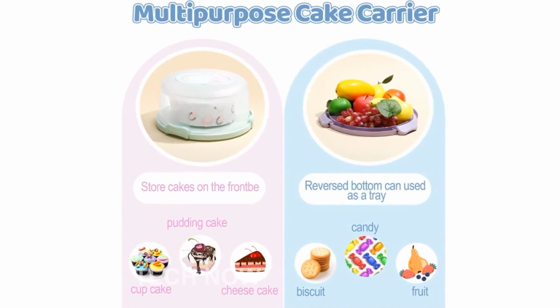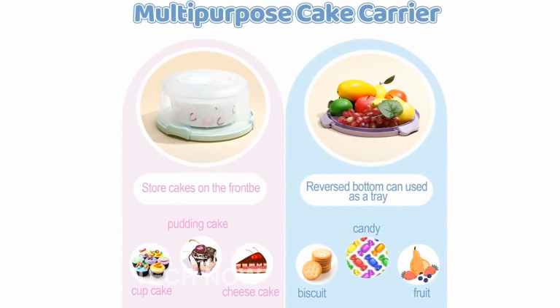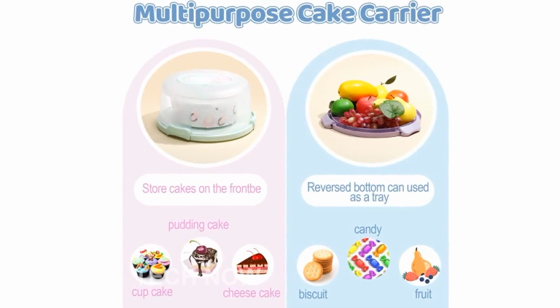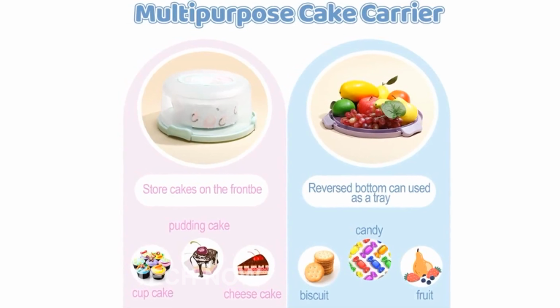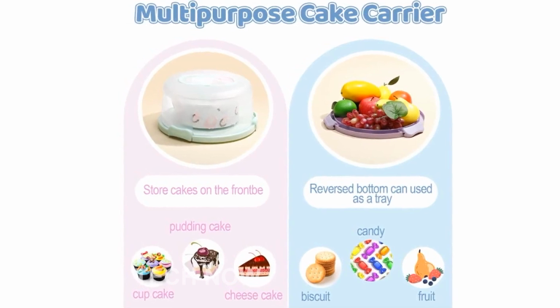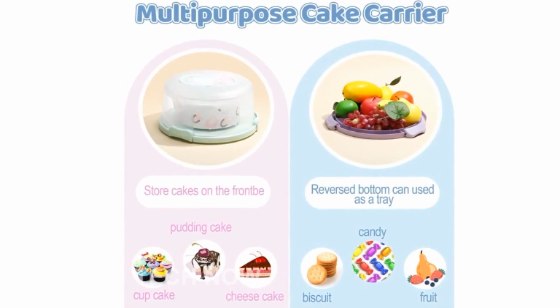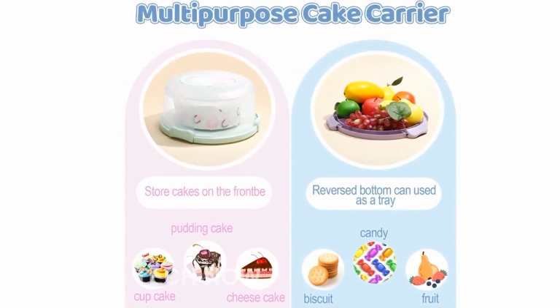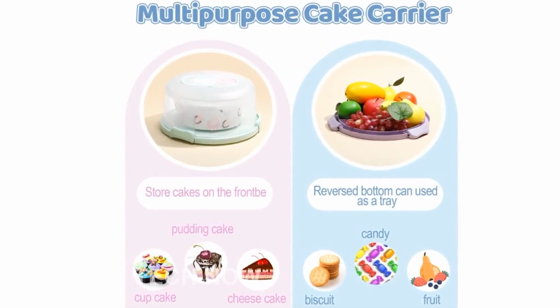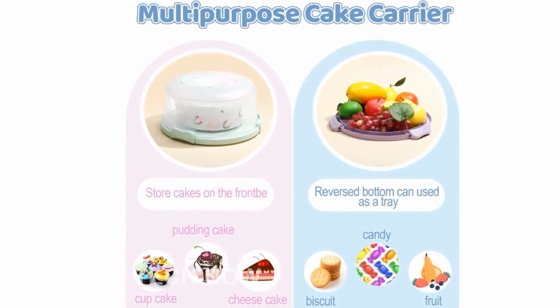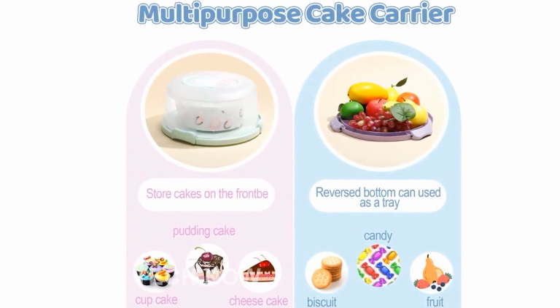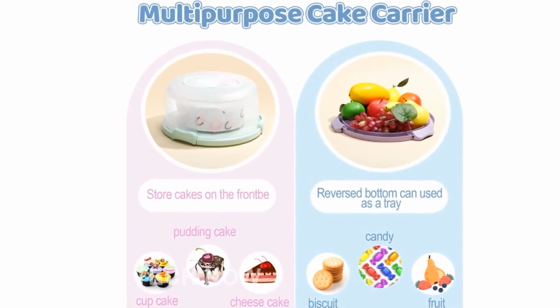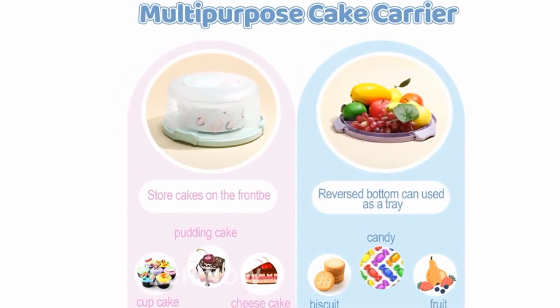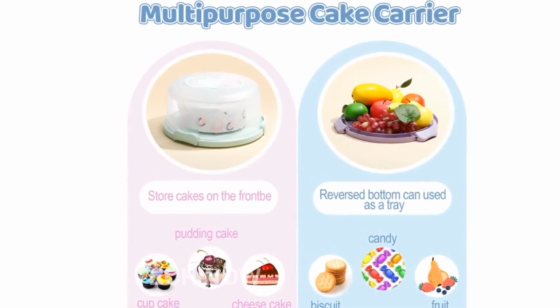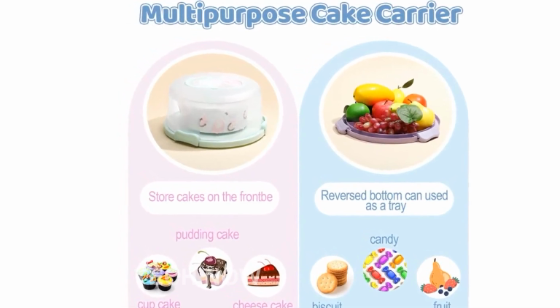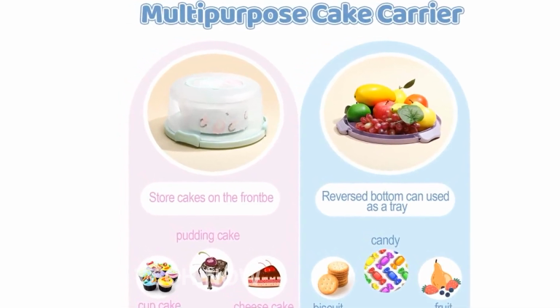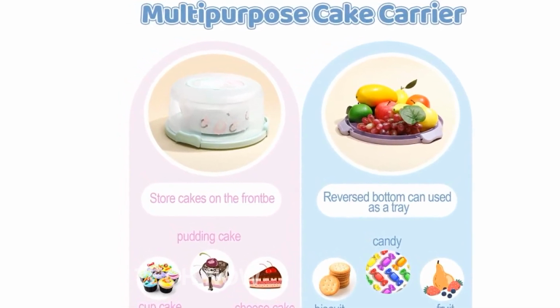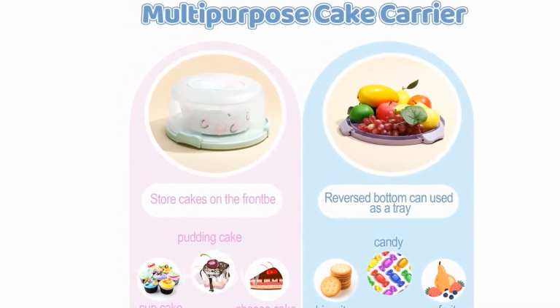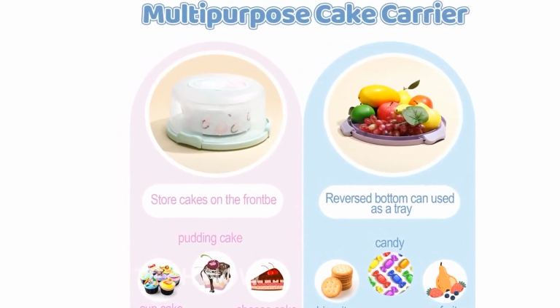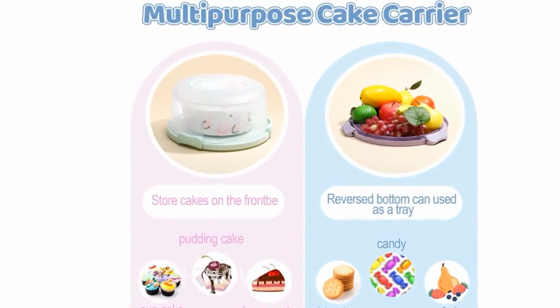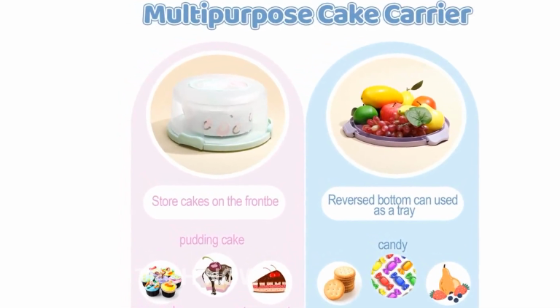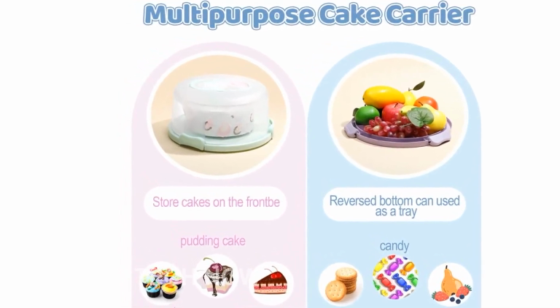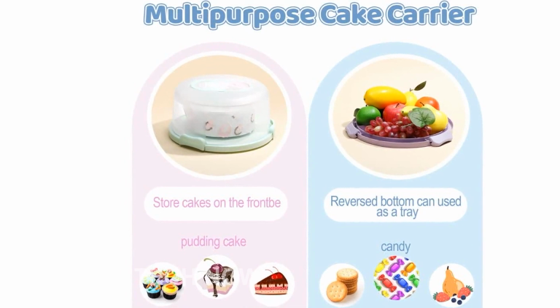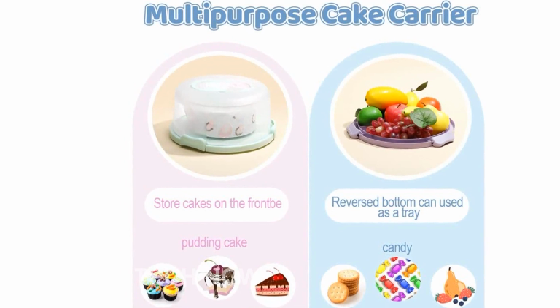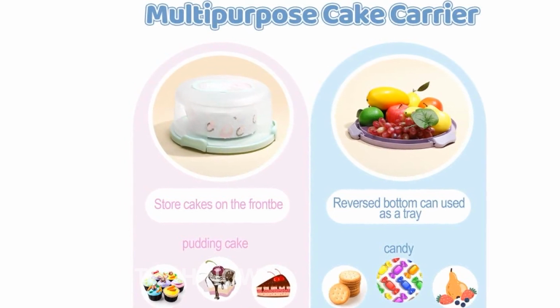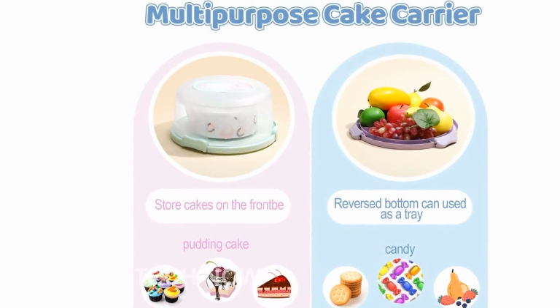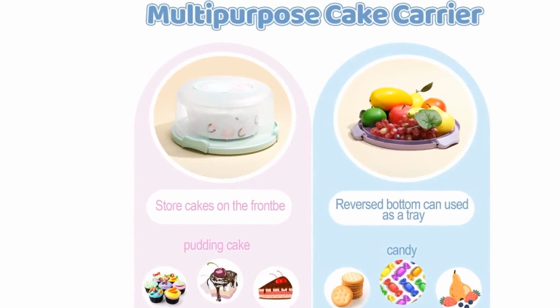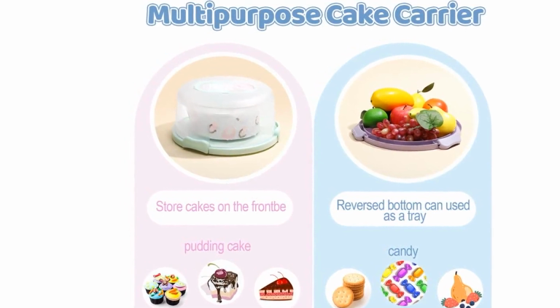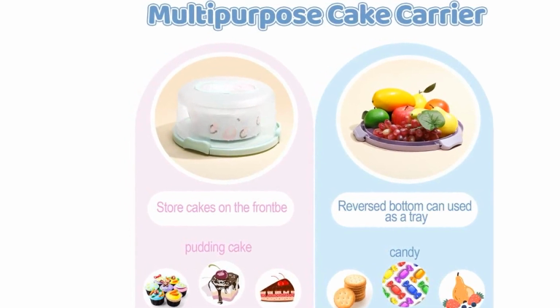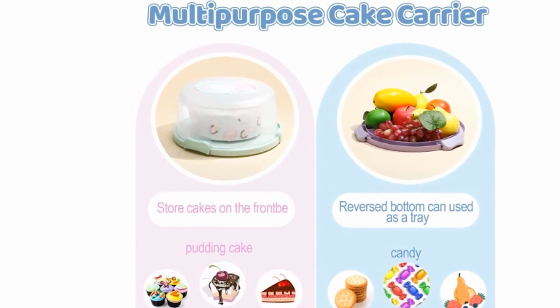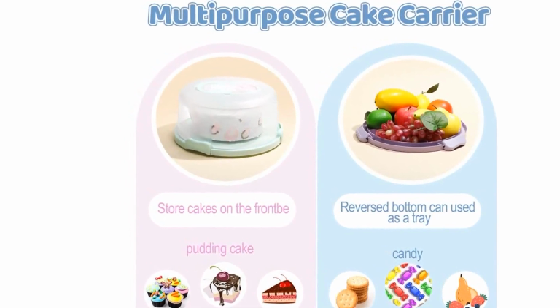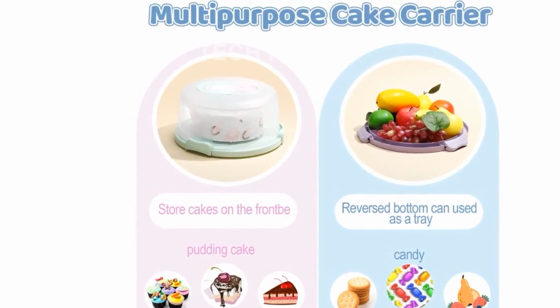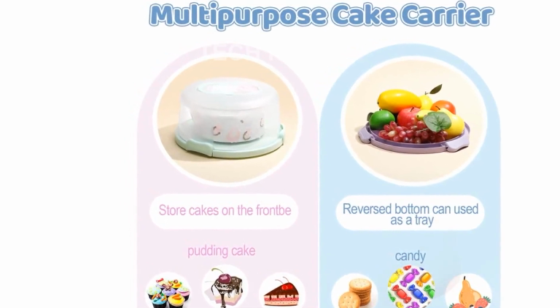Remember, this product is designed for use in the US, so please check compatibility before purchasing if you plan to use it internationally.